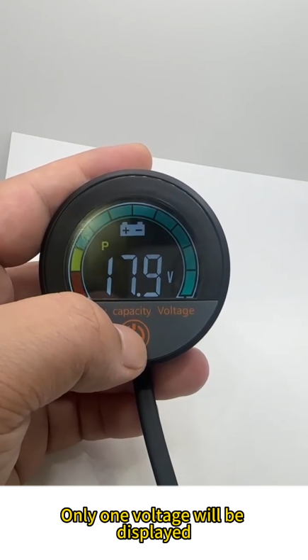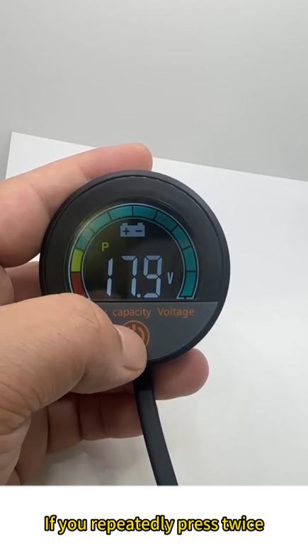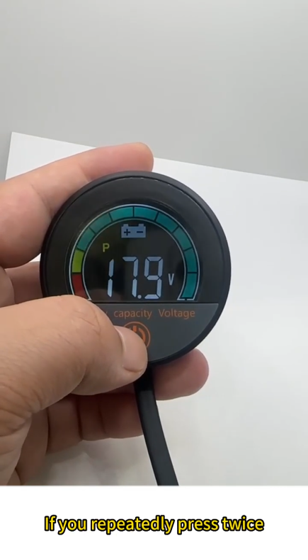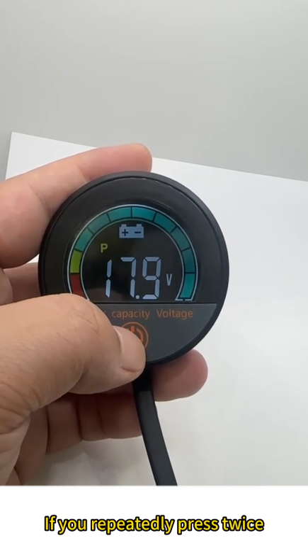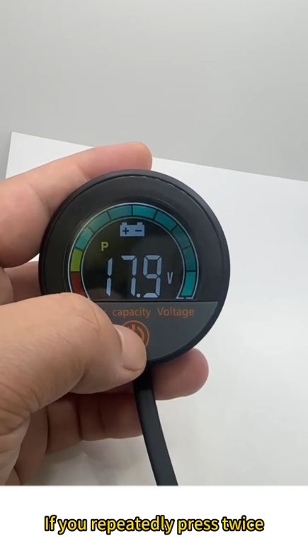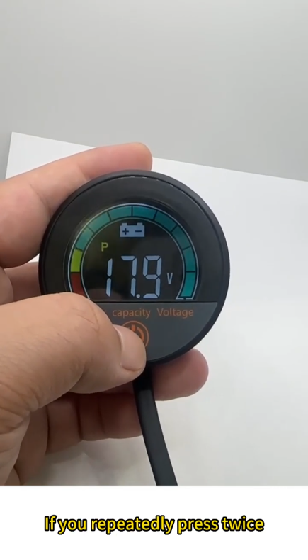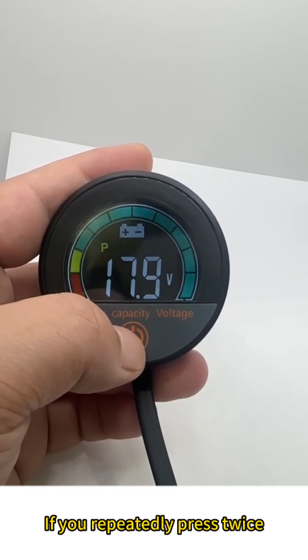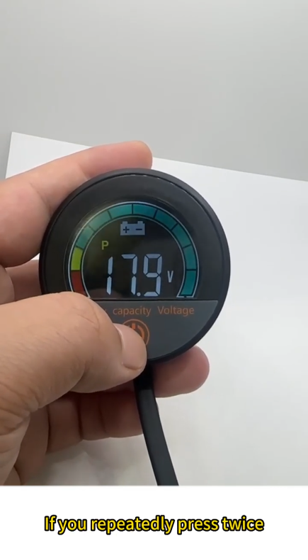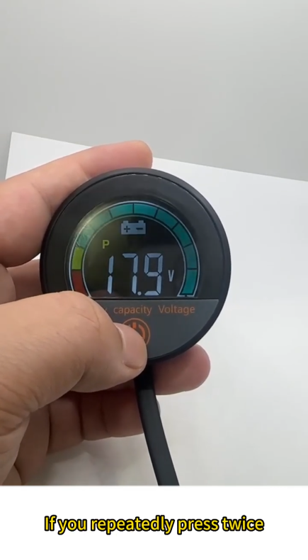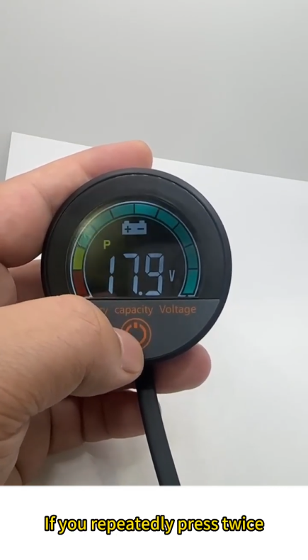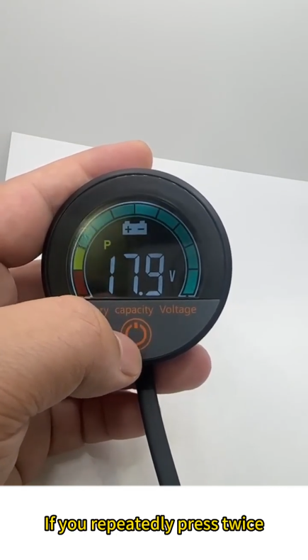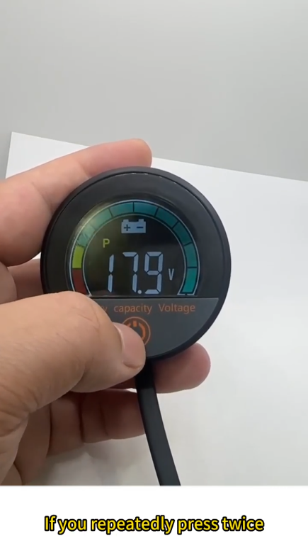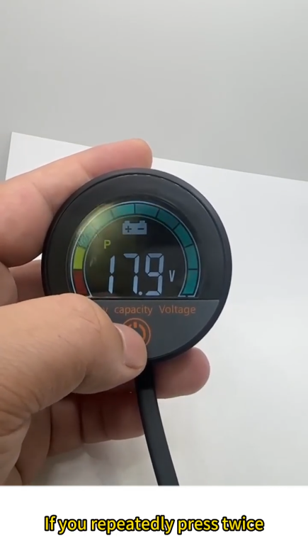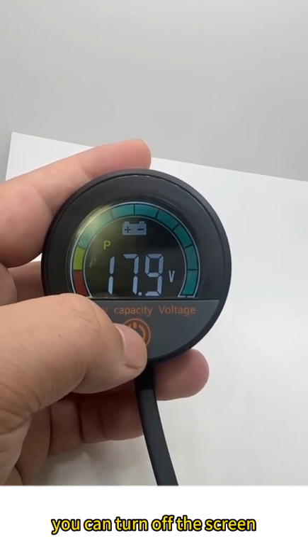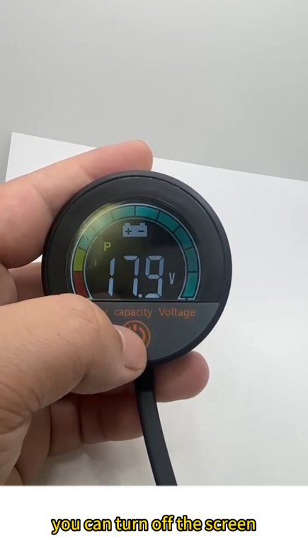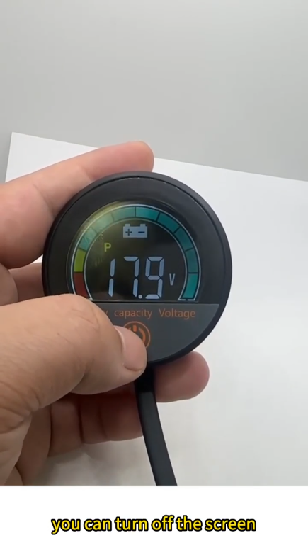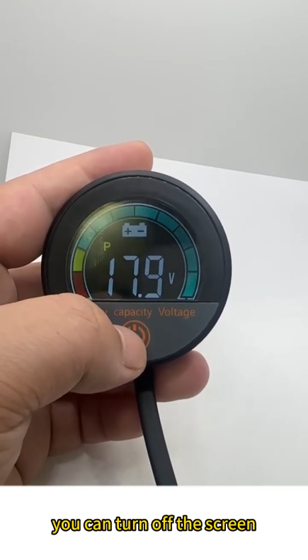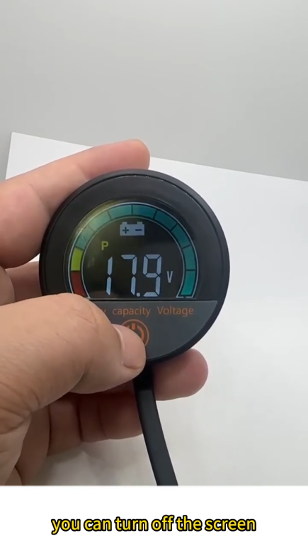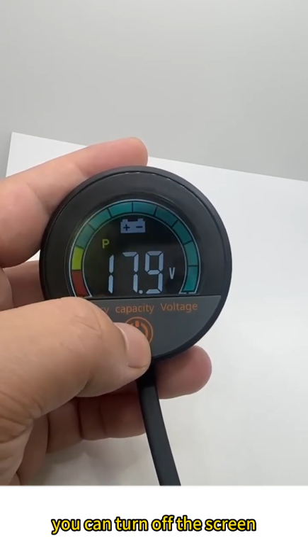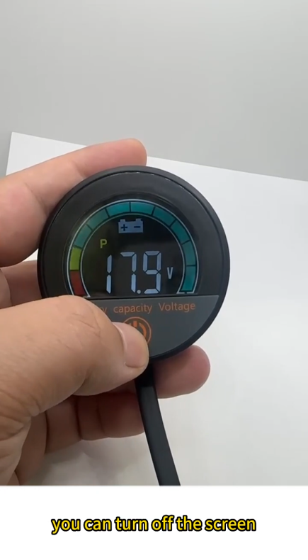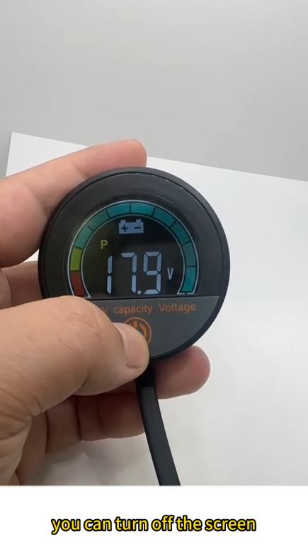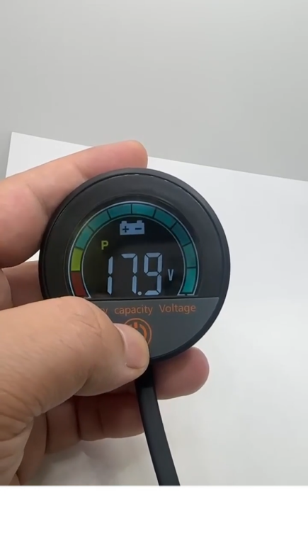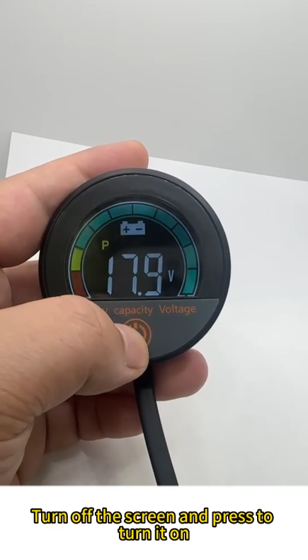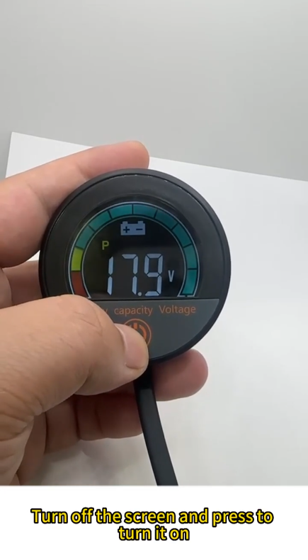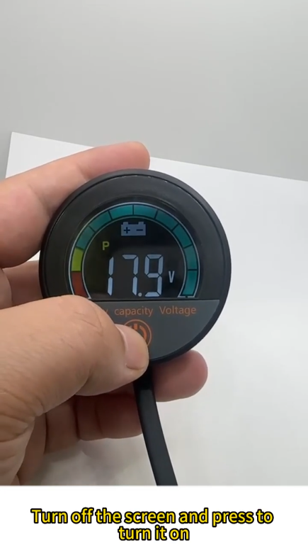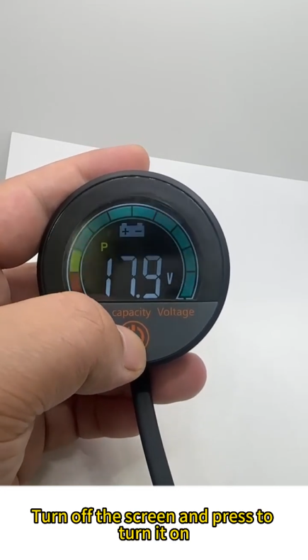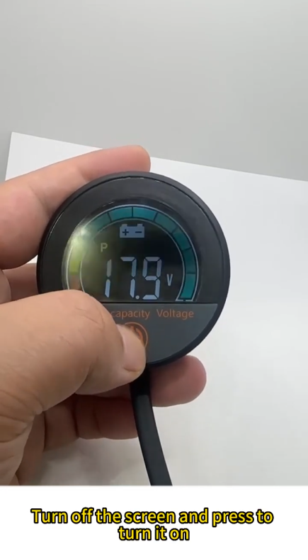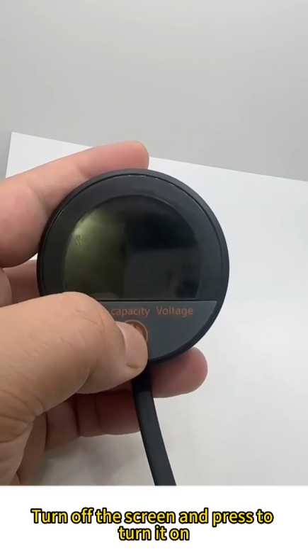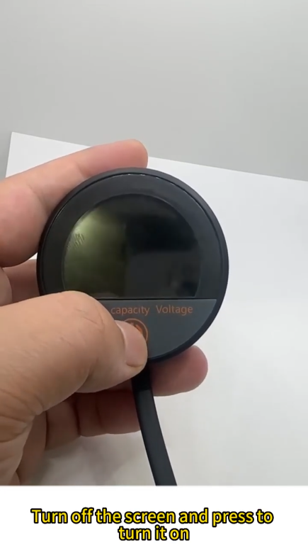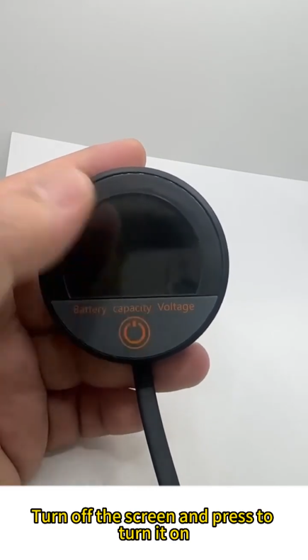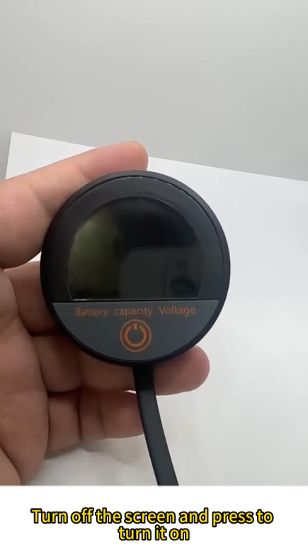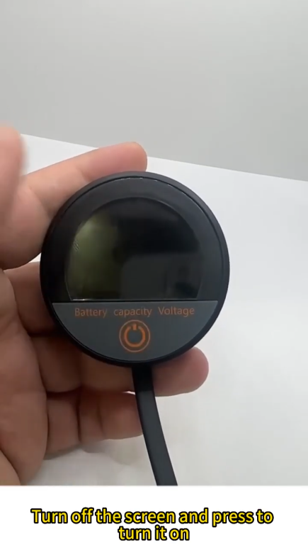If you press twice repeatedly, you can turn off the screen. Press again to turn it back on.